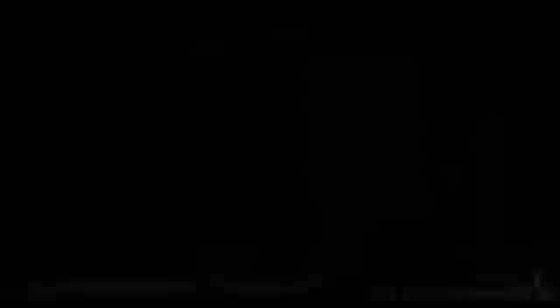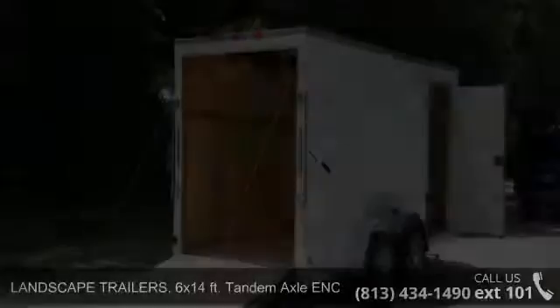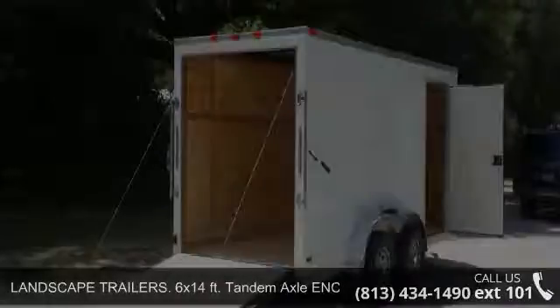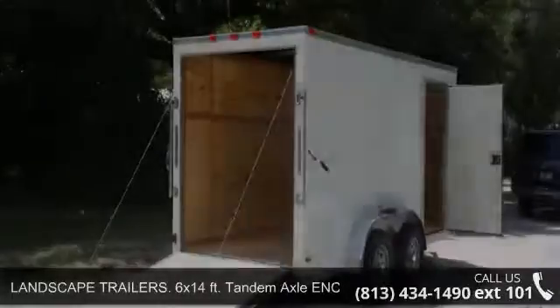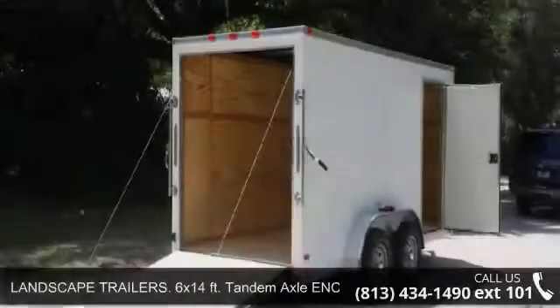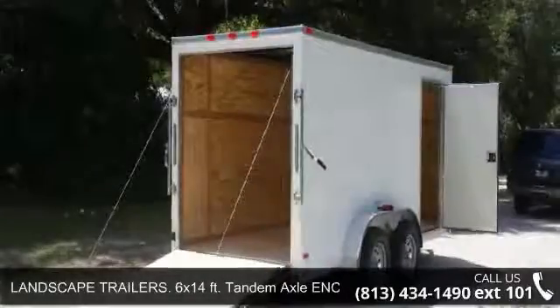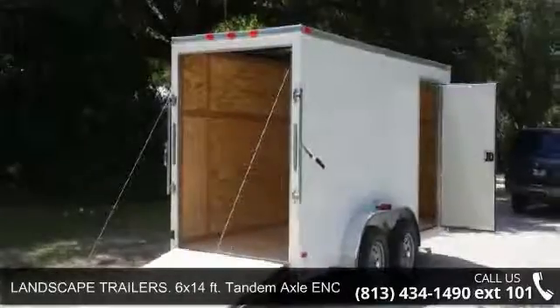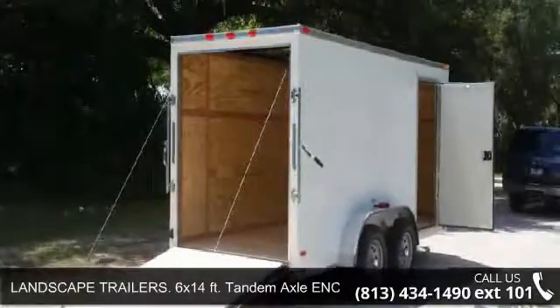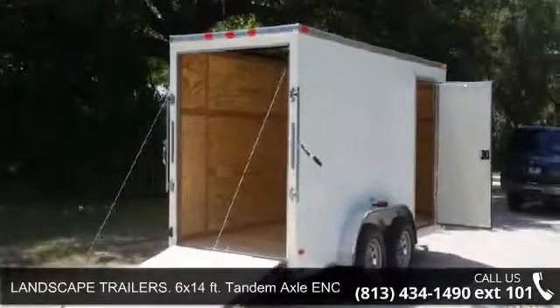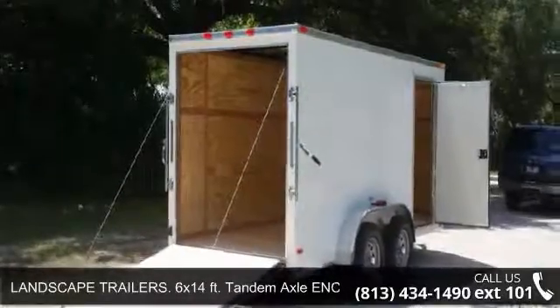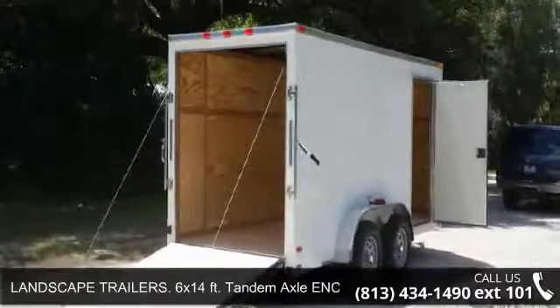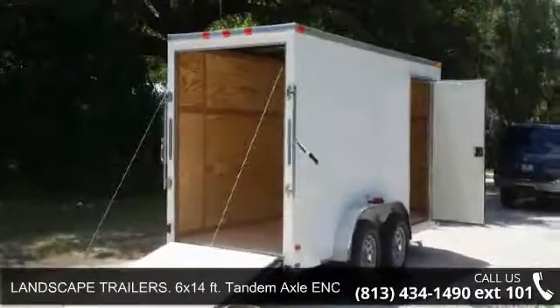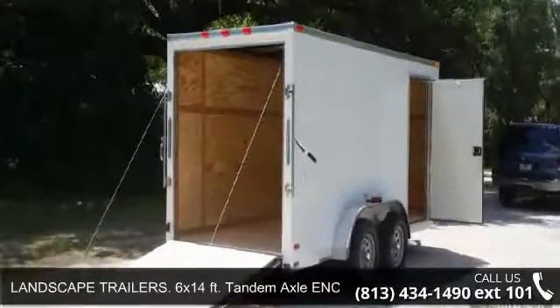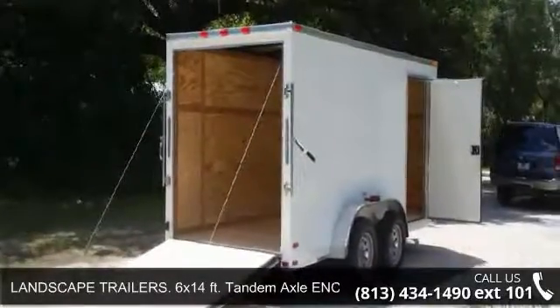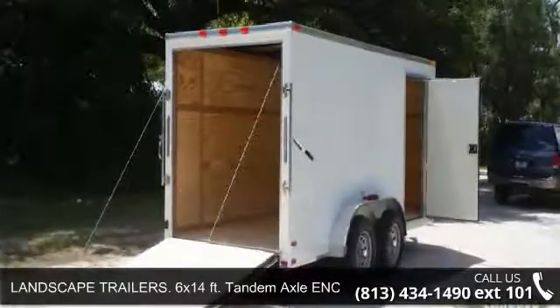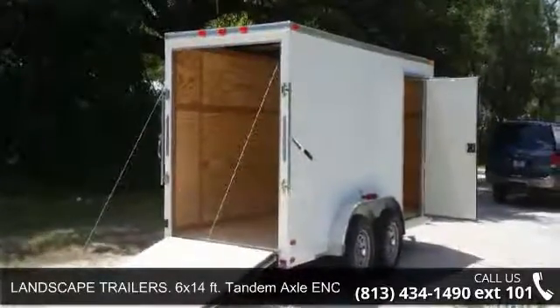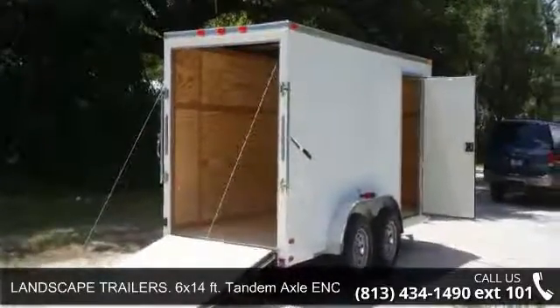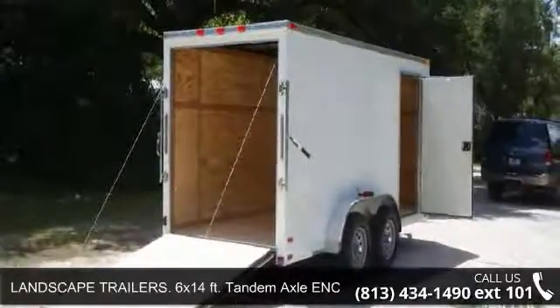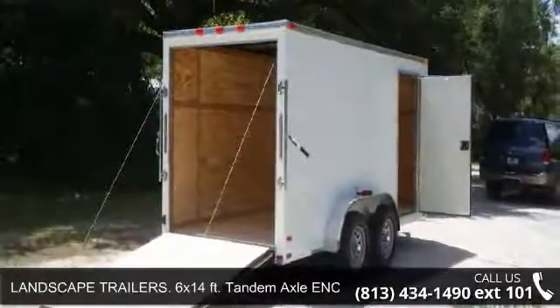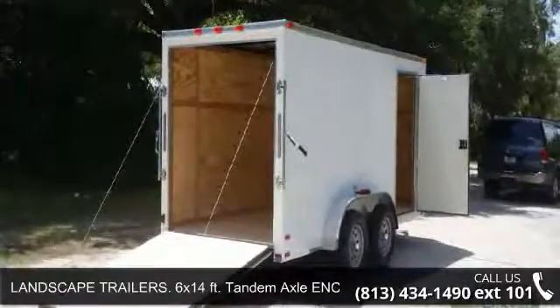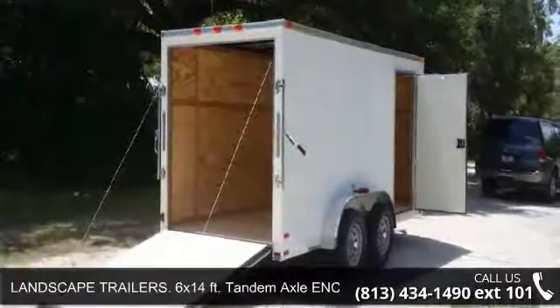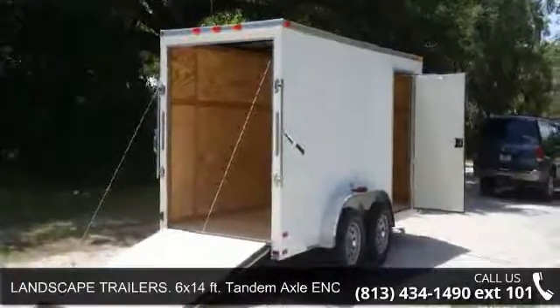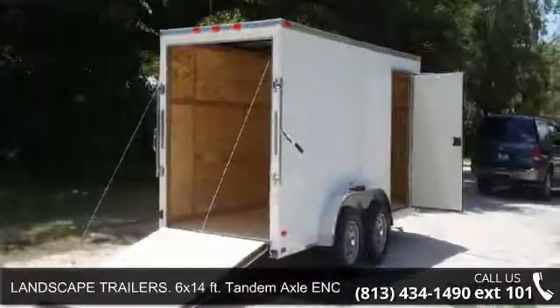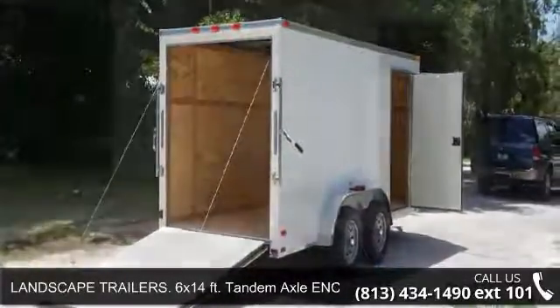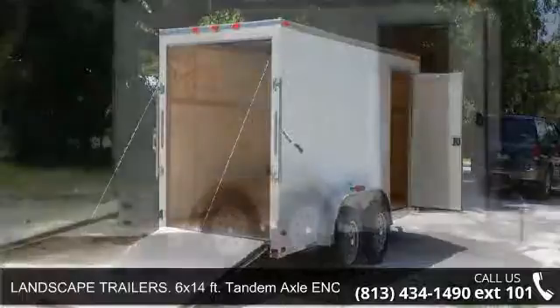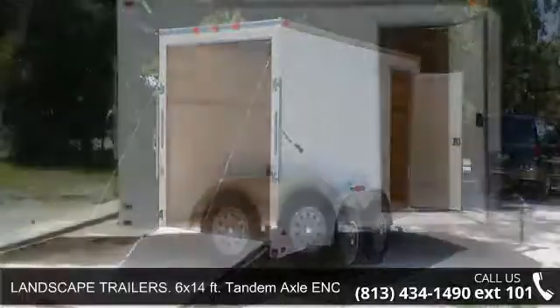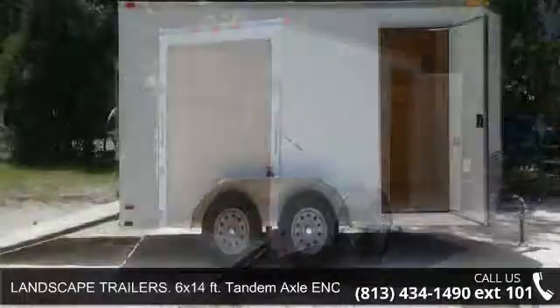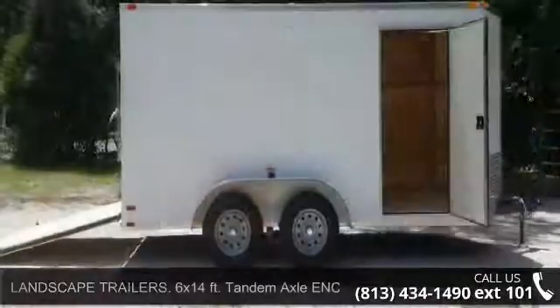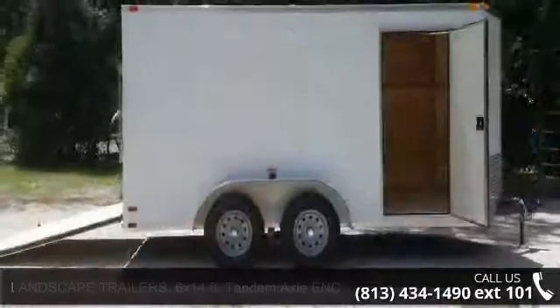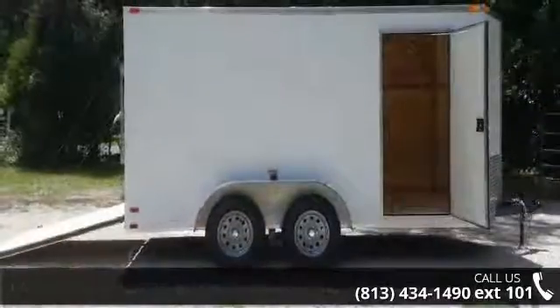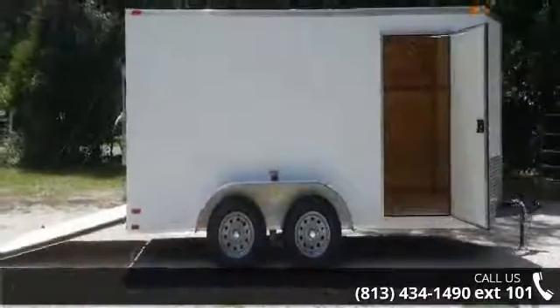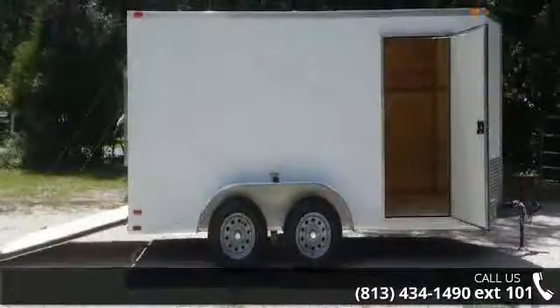Up for sale is a Landscape Trailer. 6x14 FT Tandem Axle Enclosed Trailer.